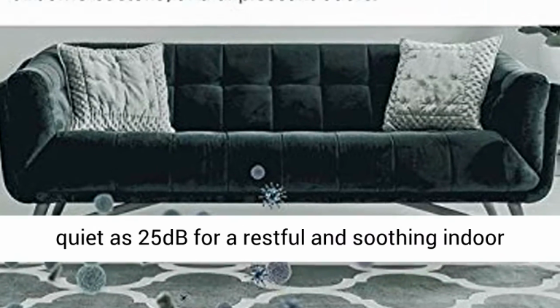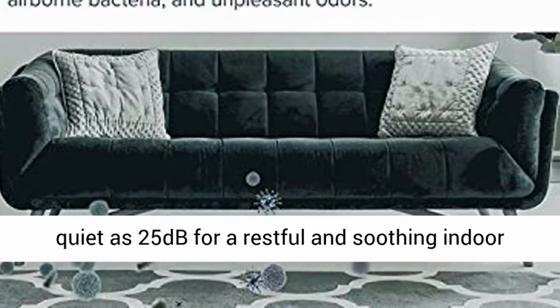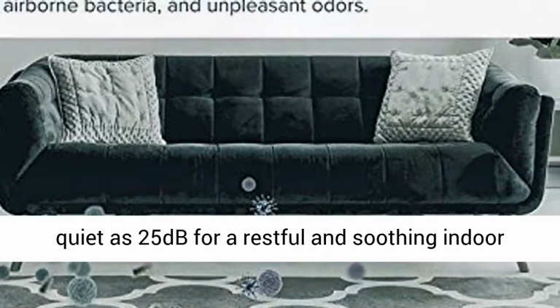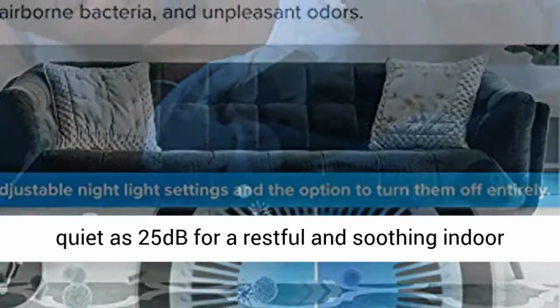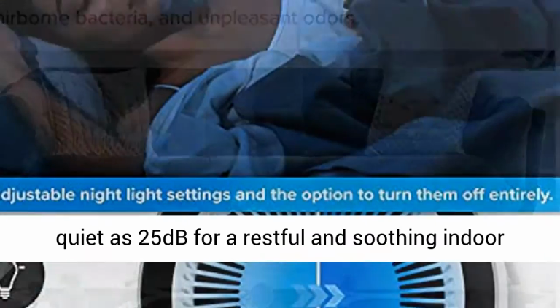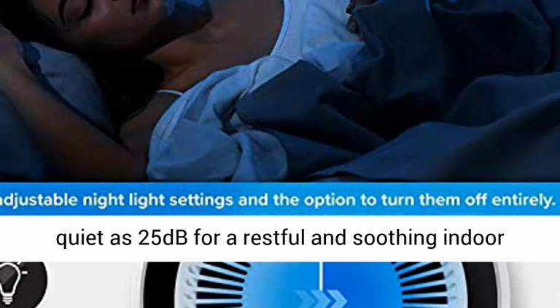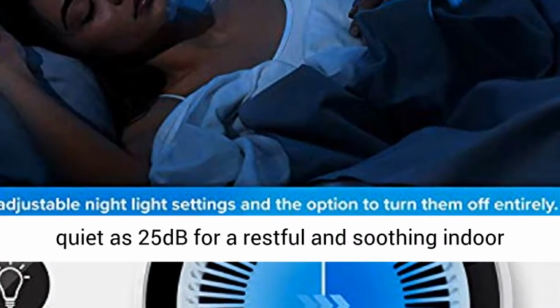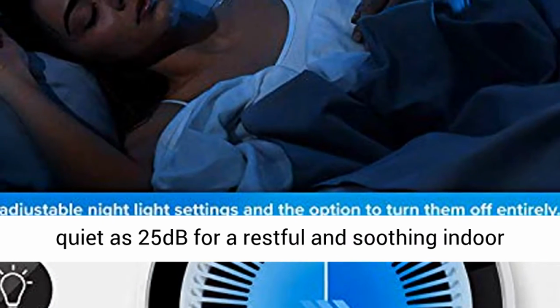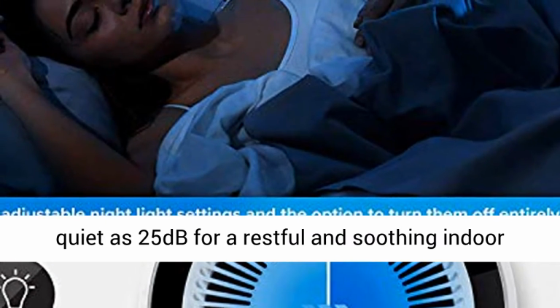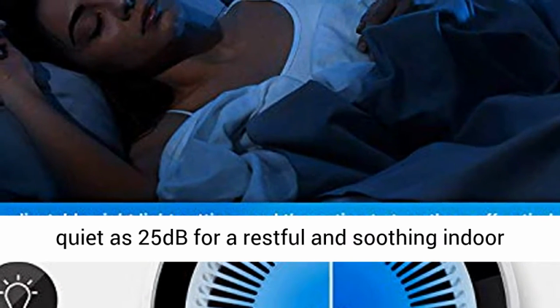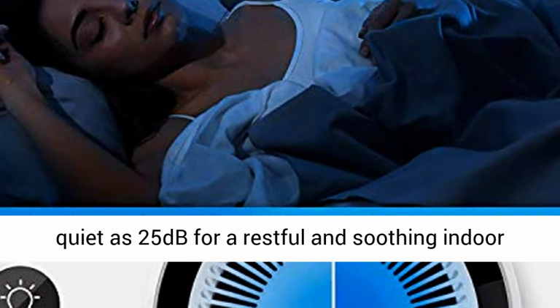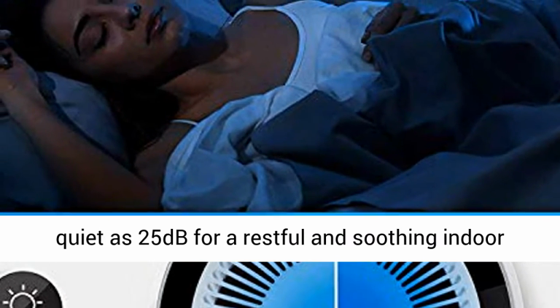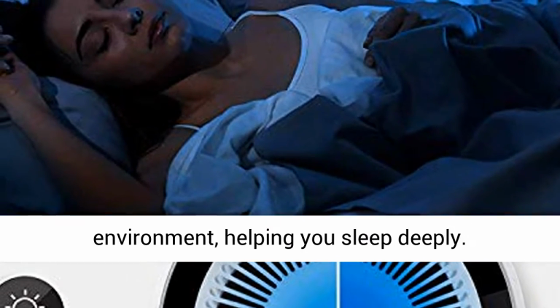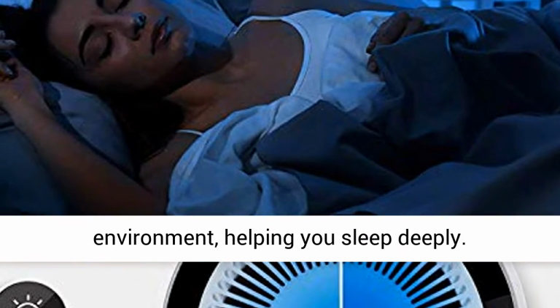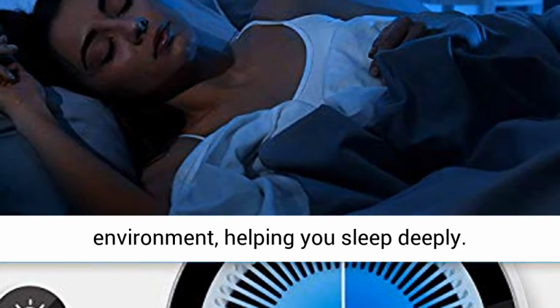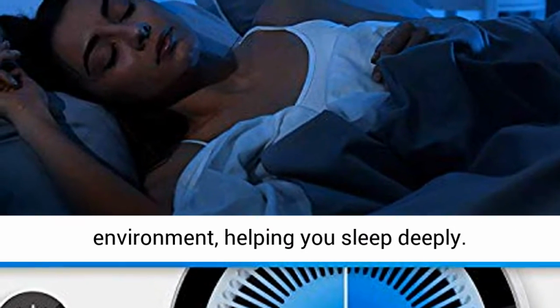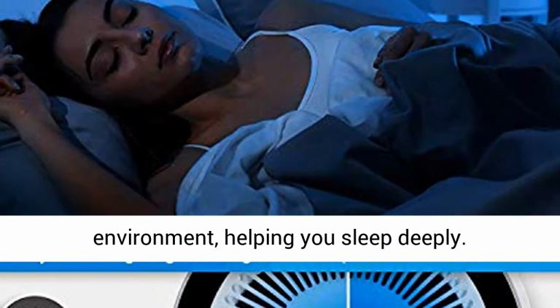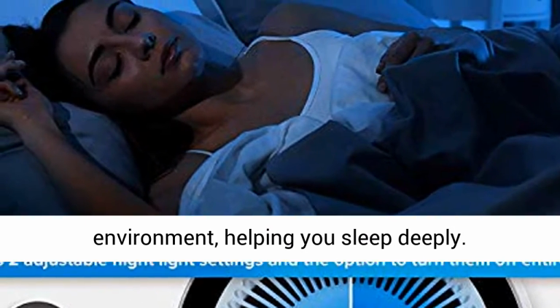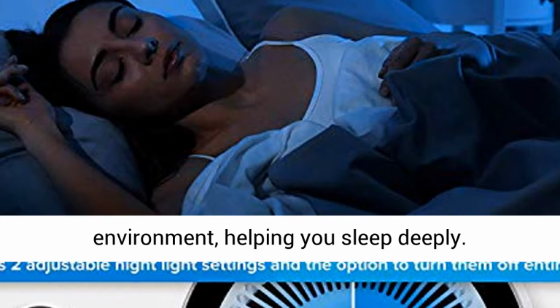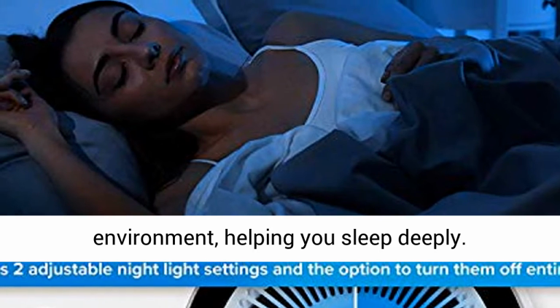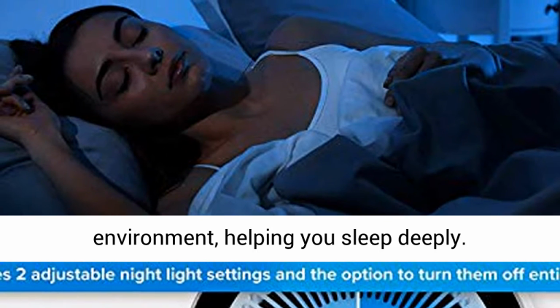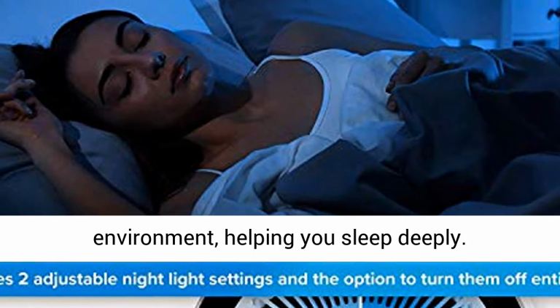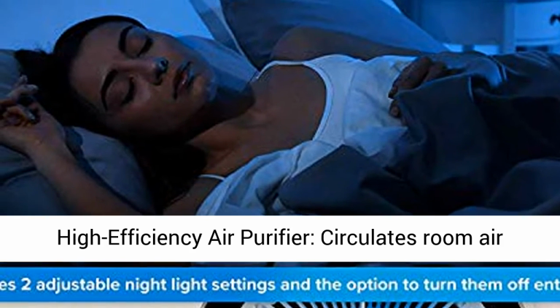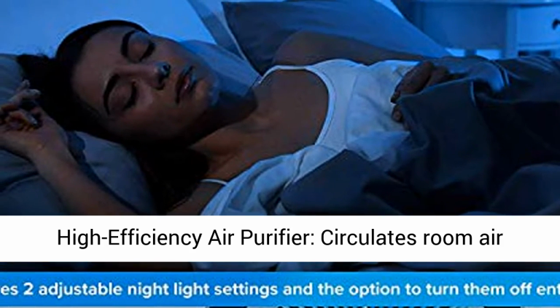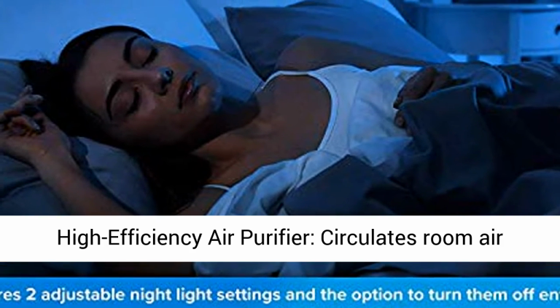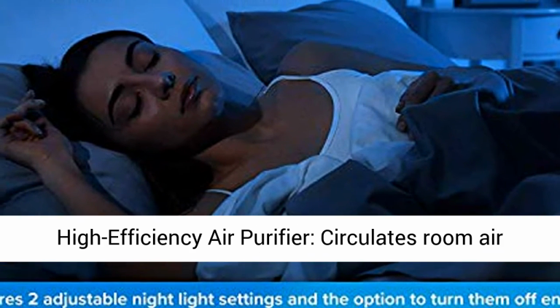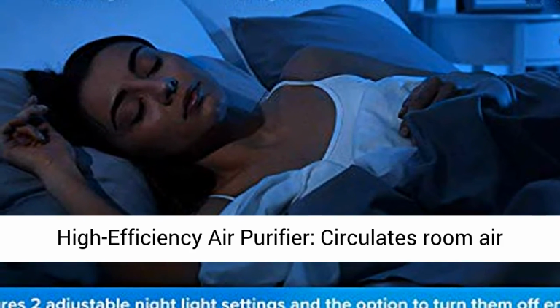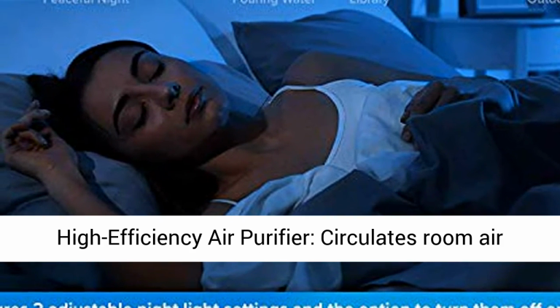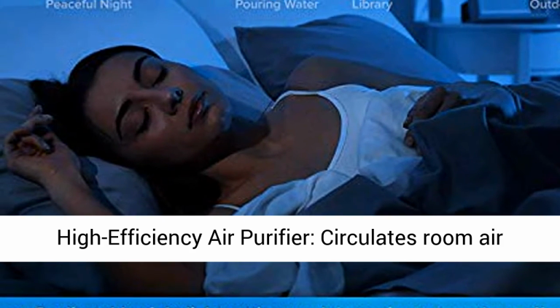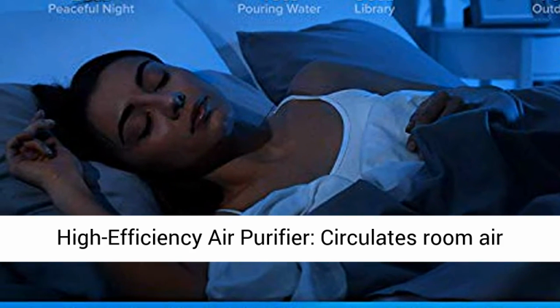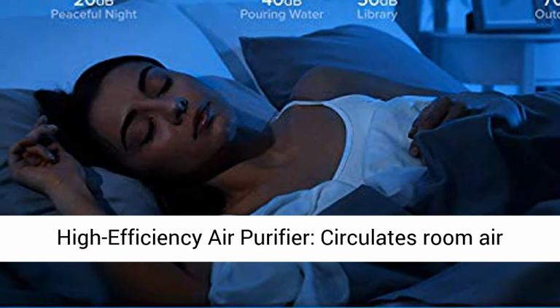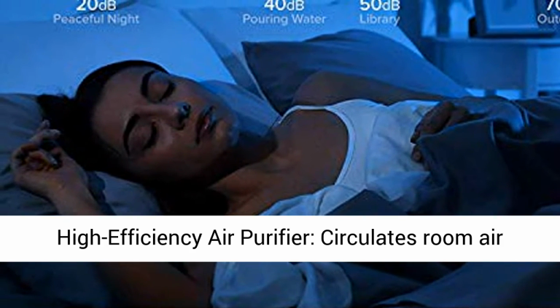Ultra-silent operation filters the air with the lowest noise level — as quiet as 25 decibels — for a restful and soothing indoor environment, helping you sleep deeply.